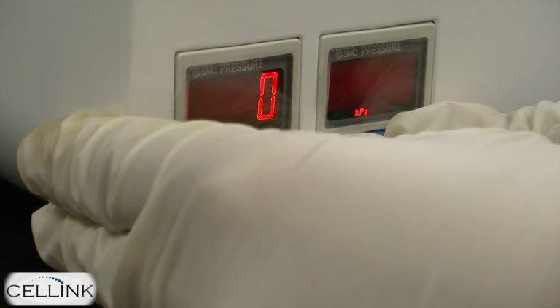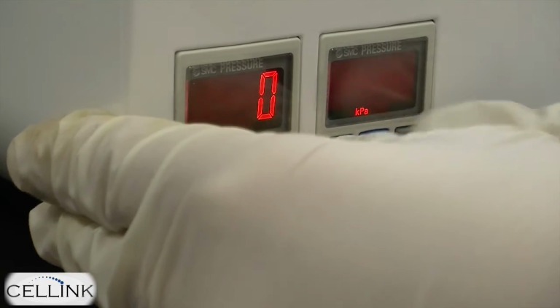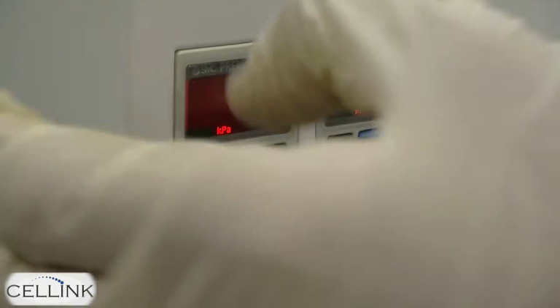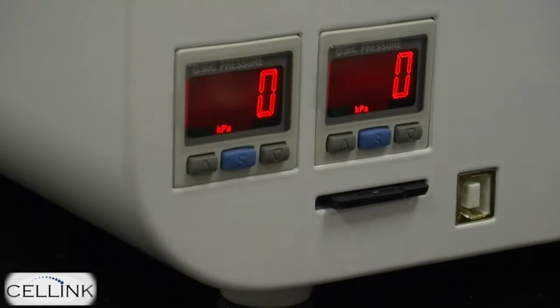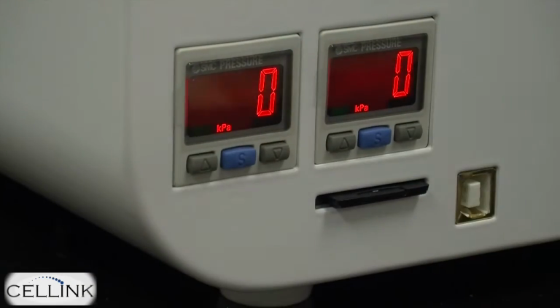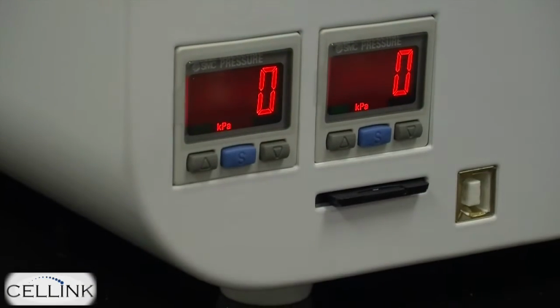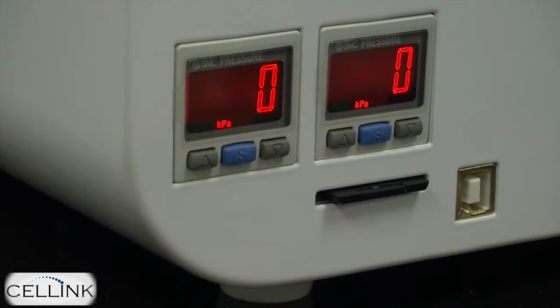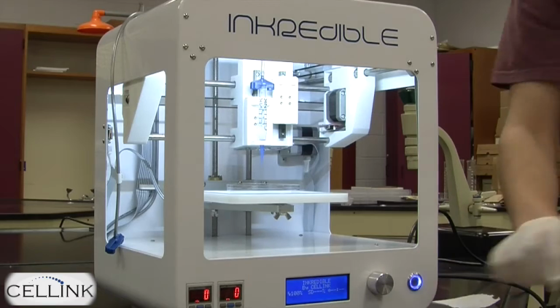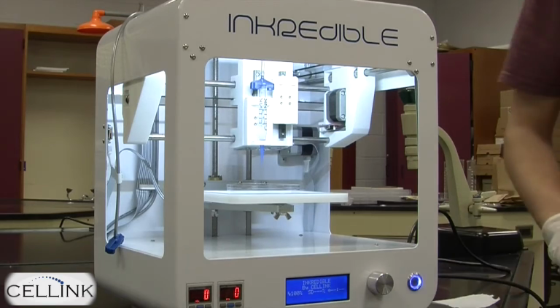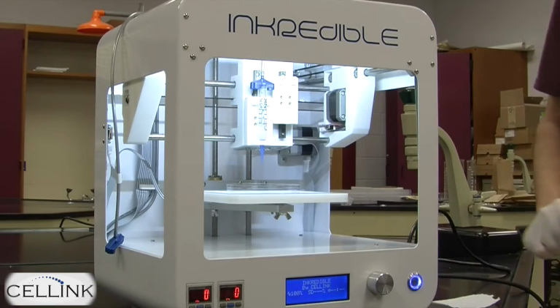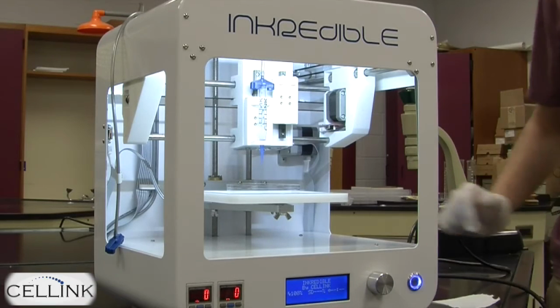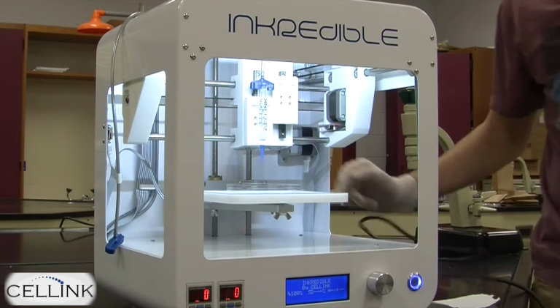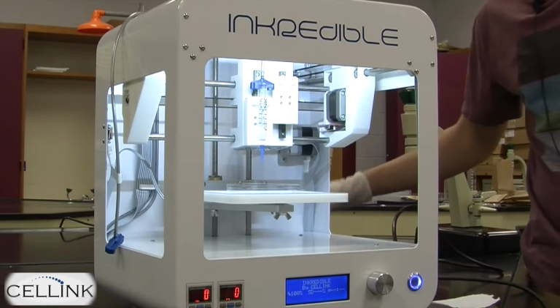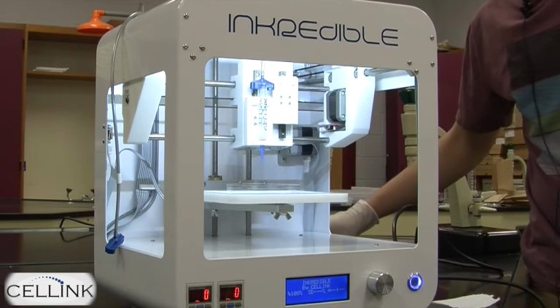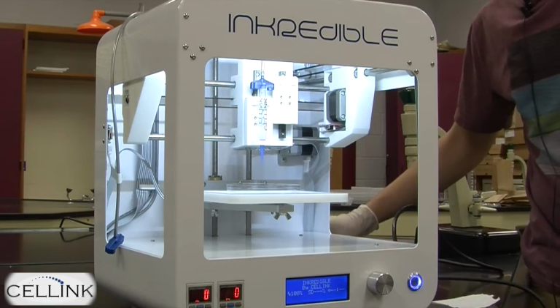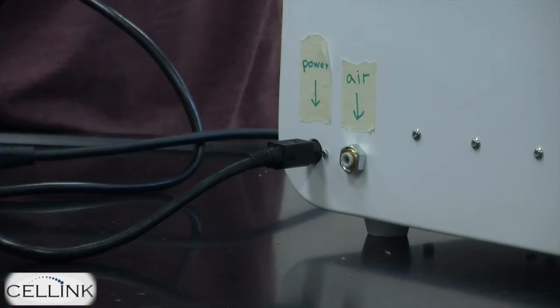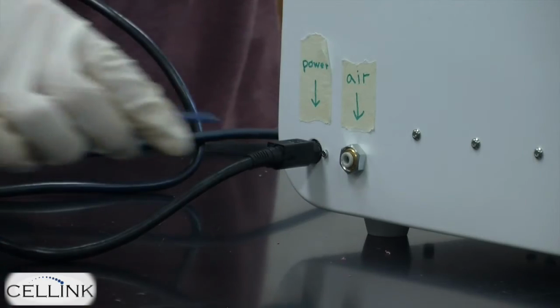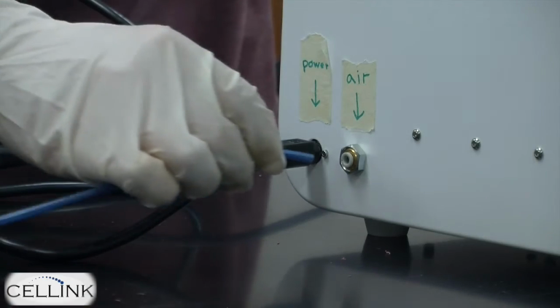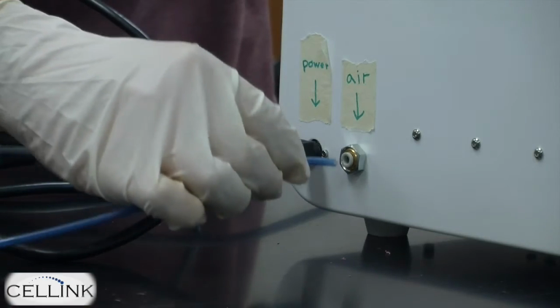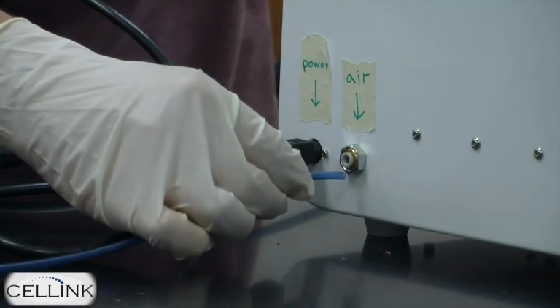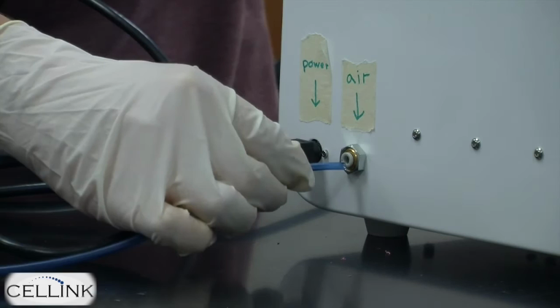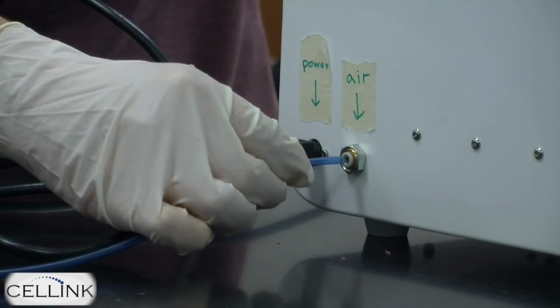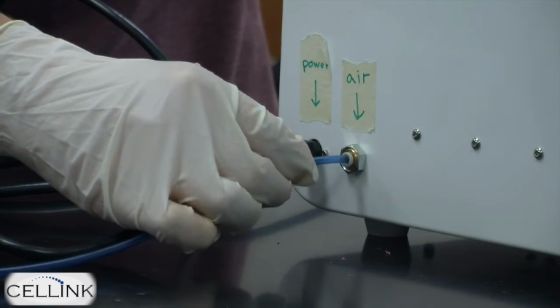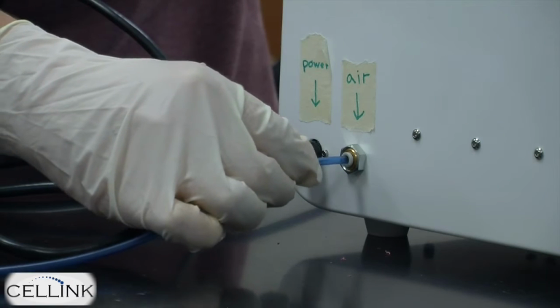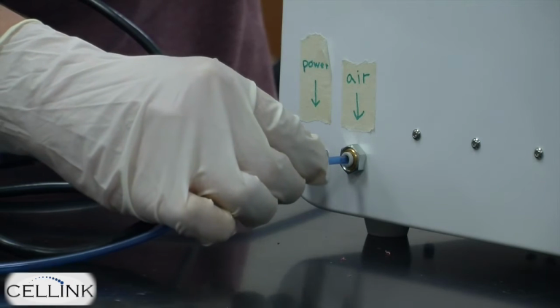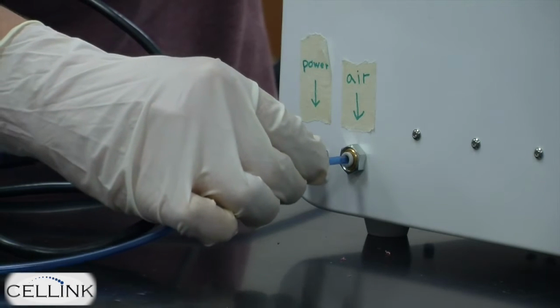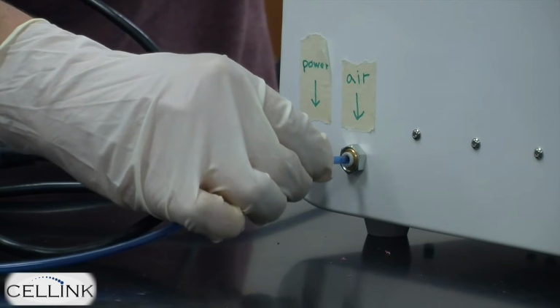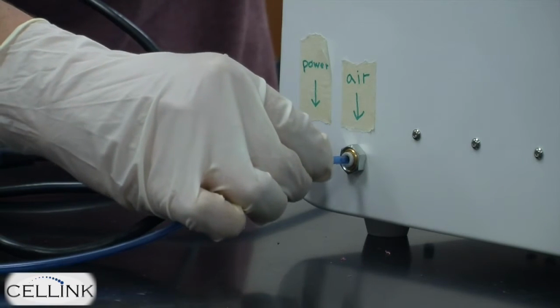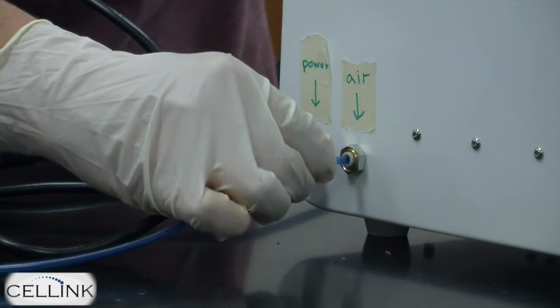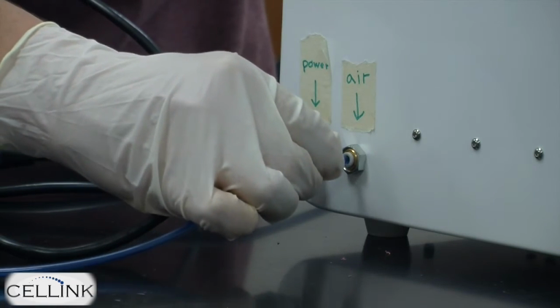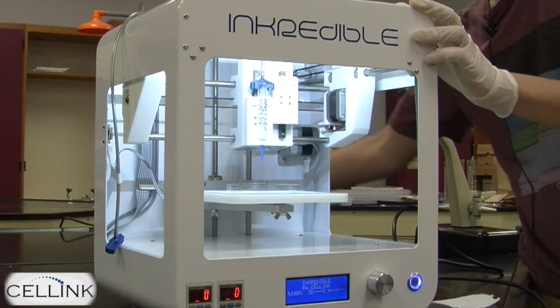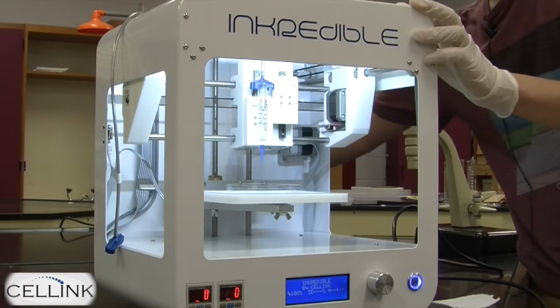Once this step is complete, you can go to the back of the bioprinter, plug in the air compressor, and turn it on.